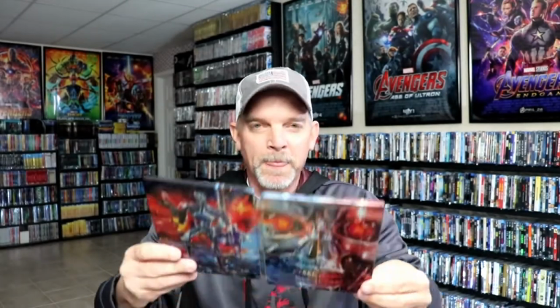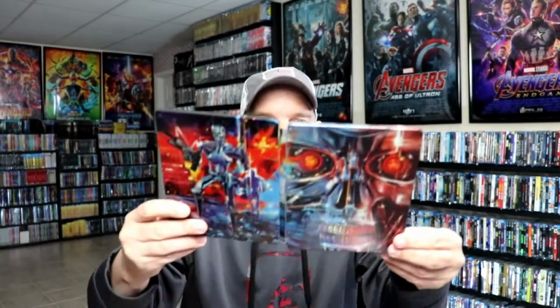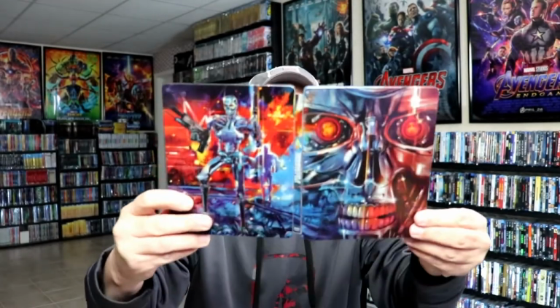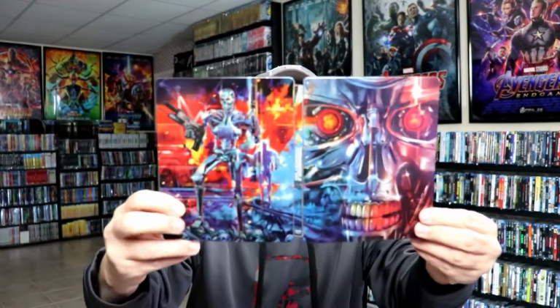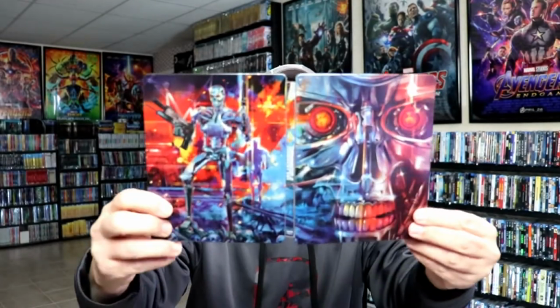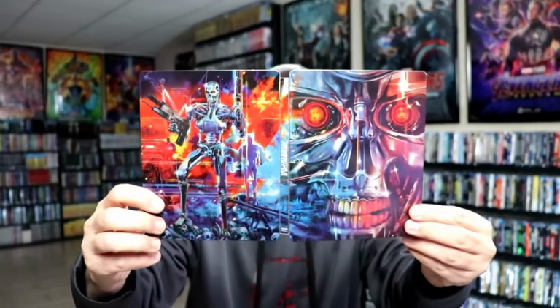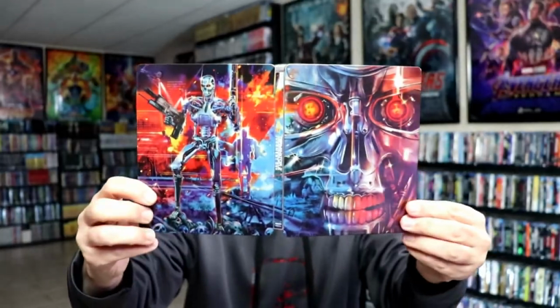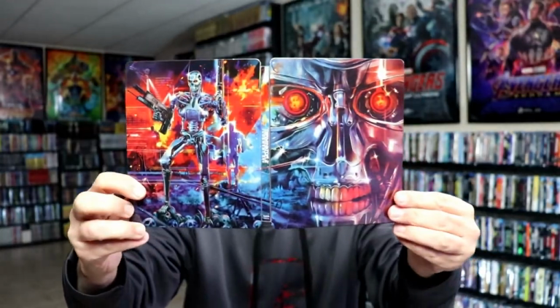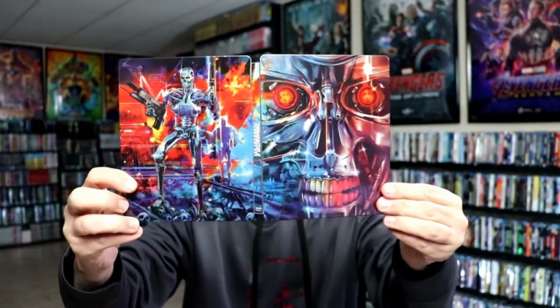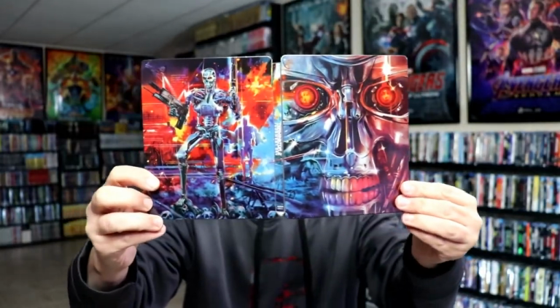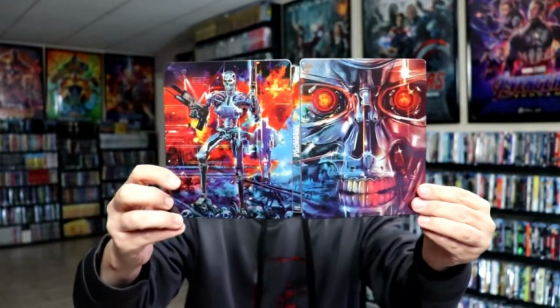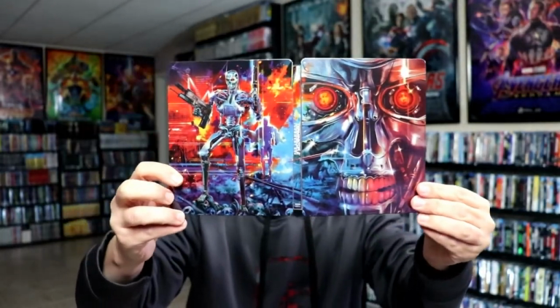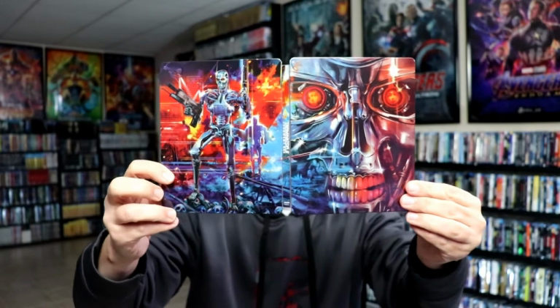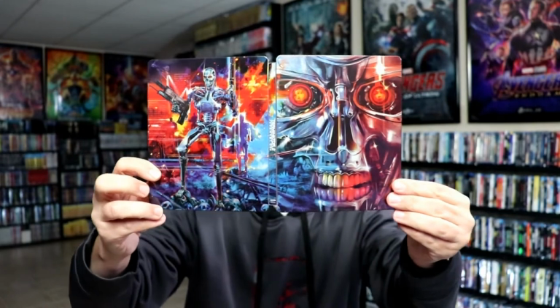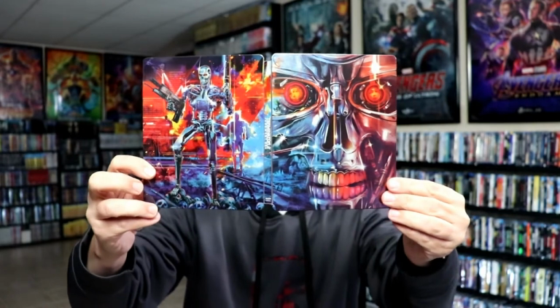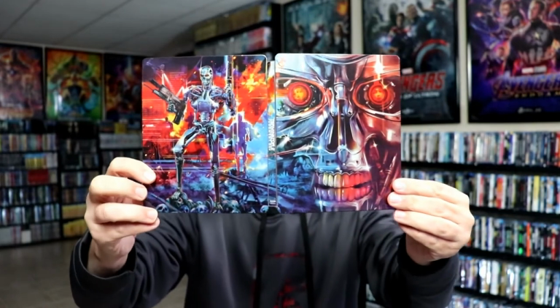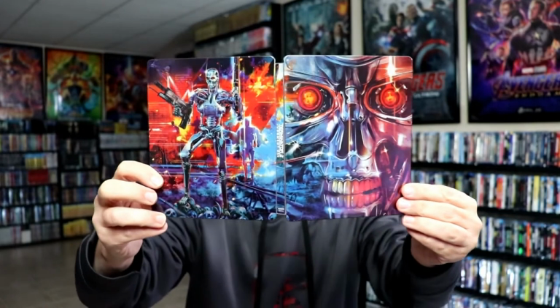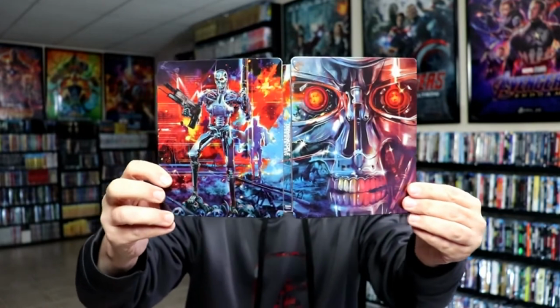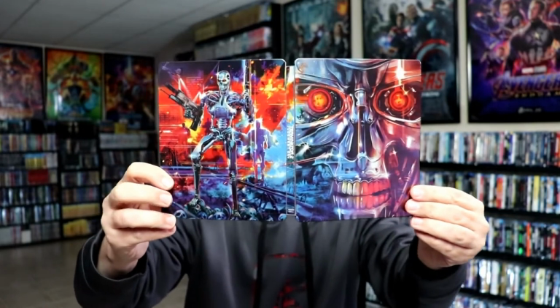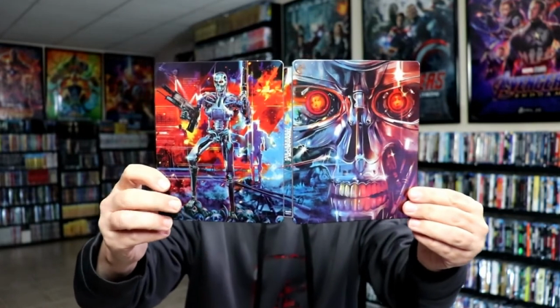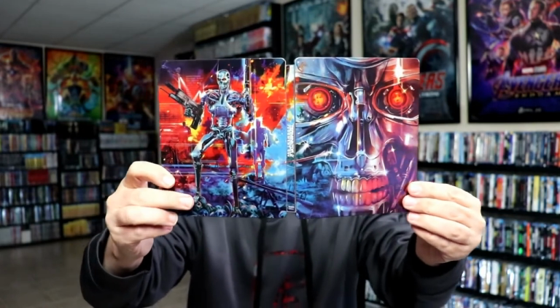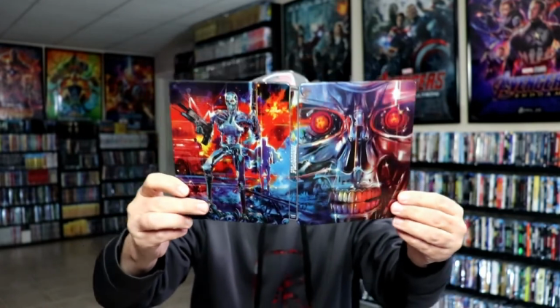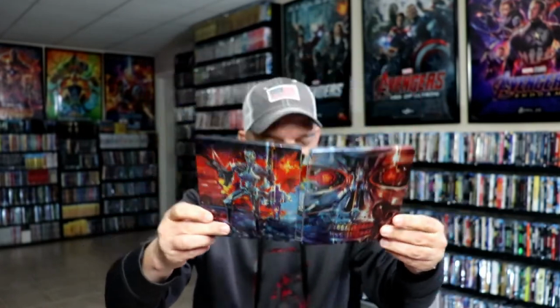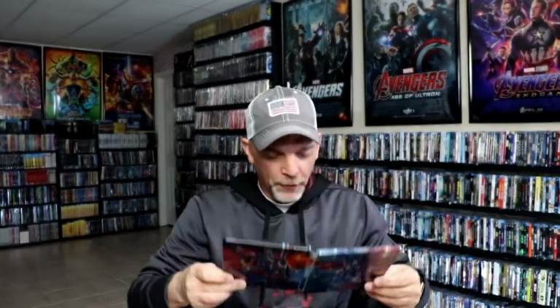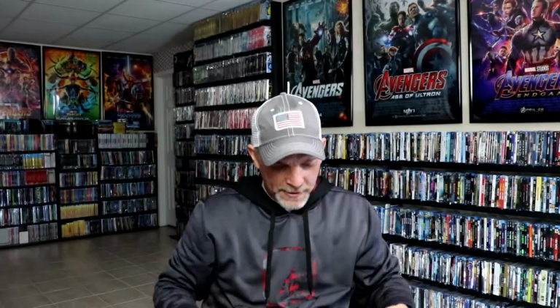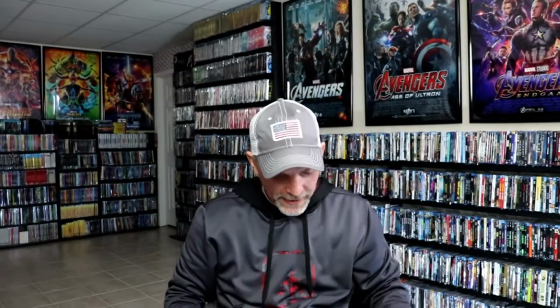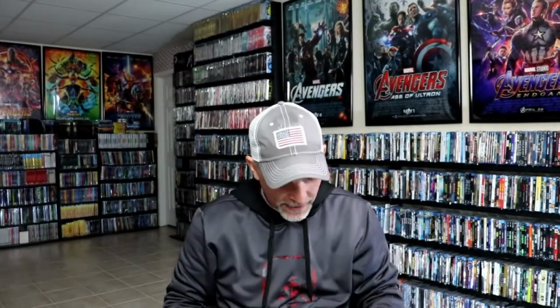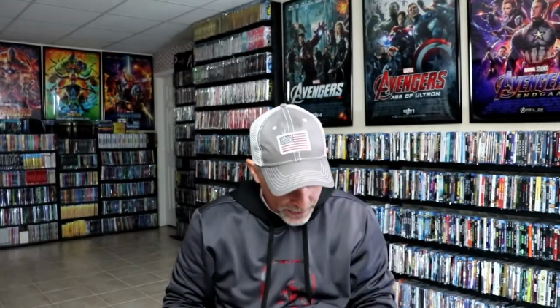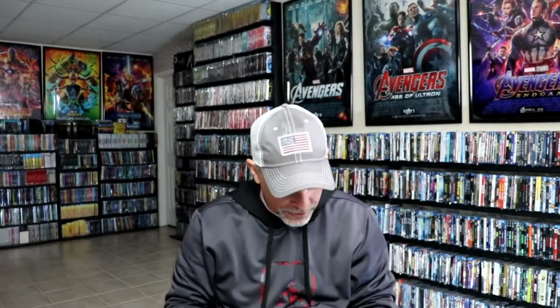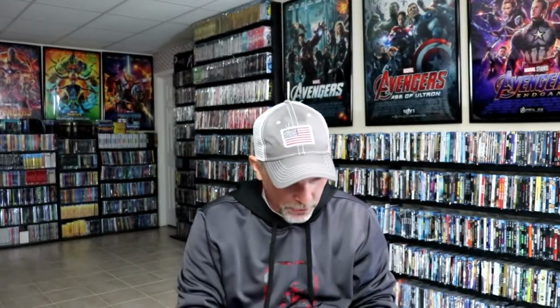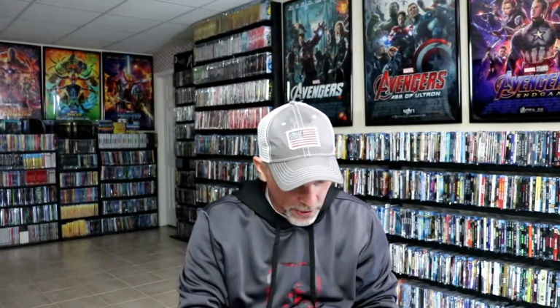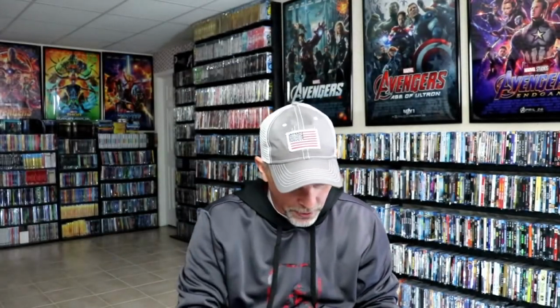Here's the front and the back opened up — beautiful-looking artwork. On the inside, it does come with a digital code.